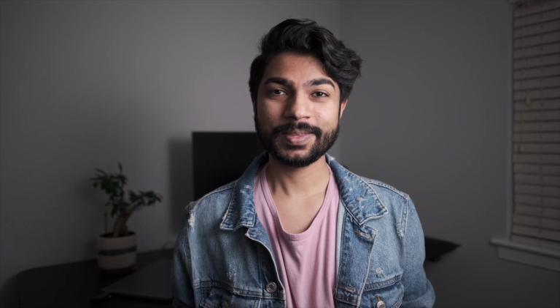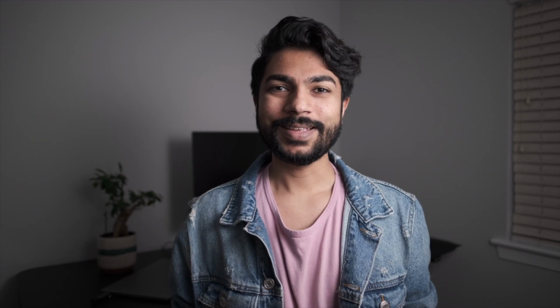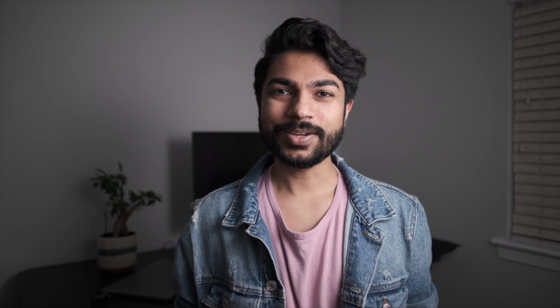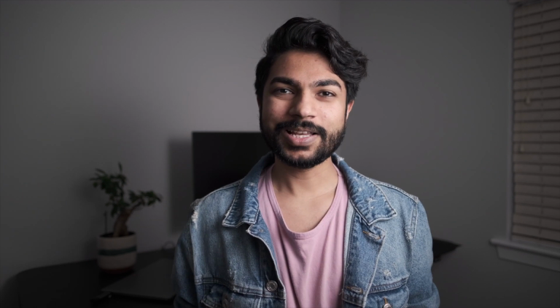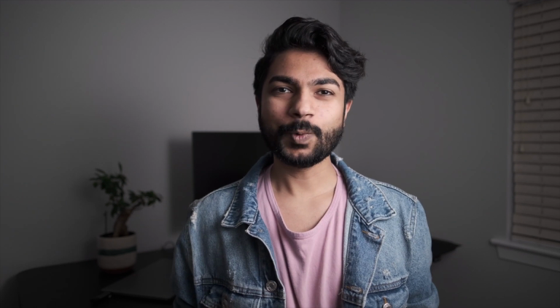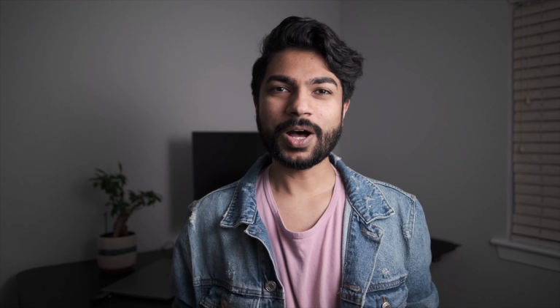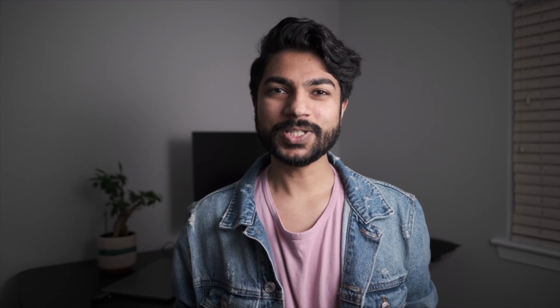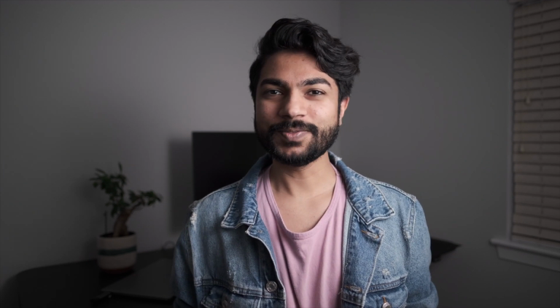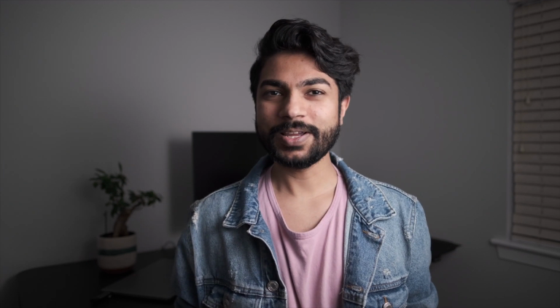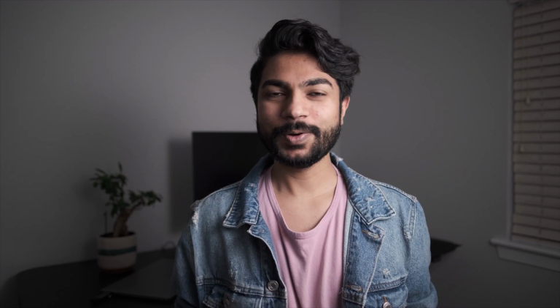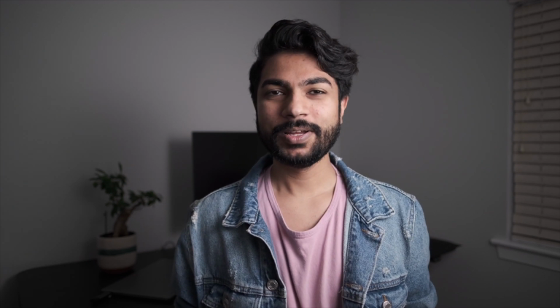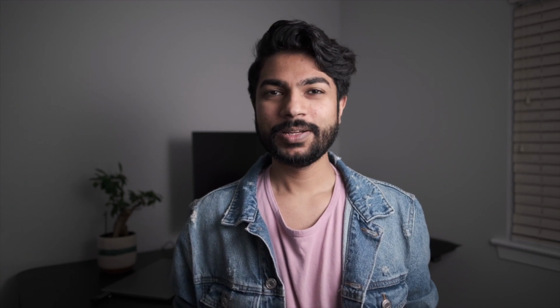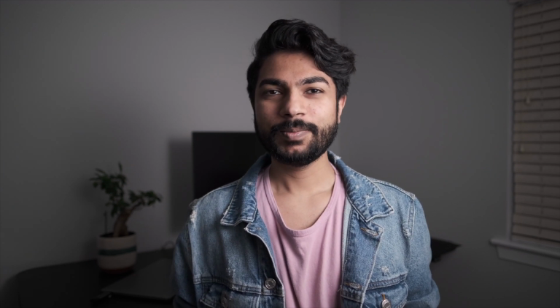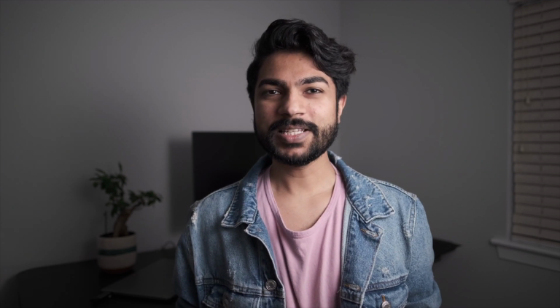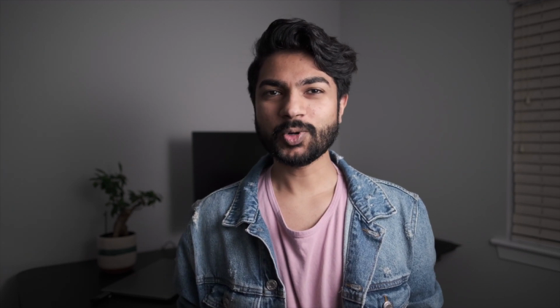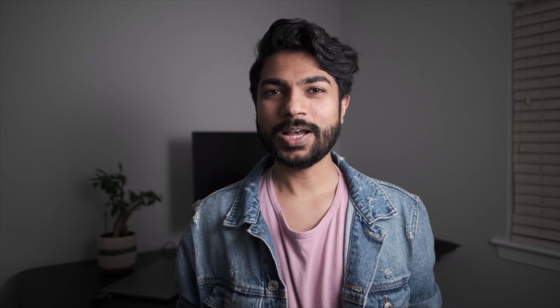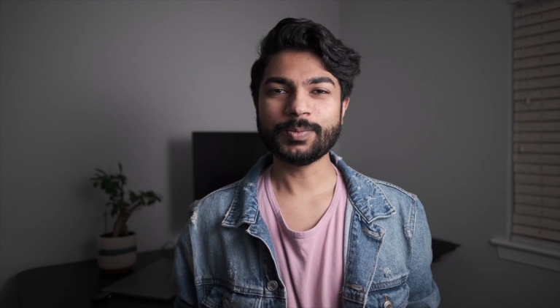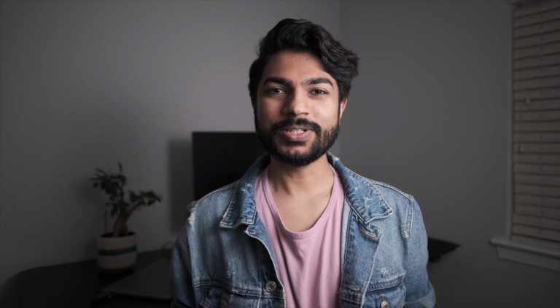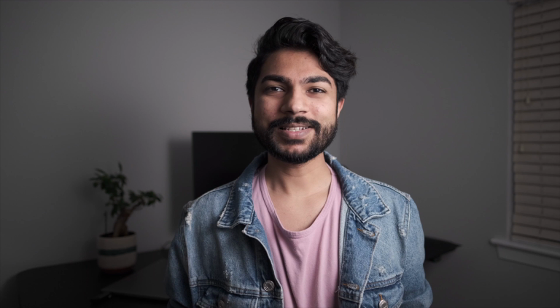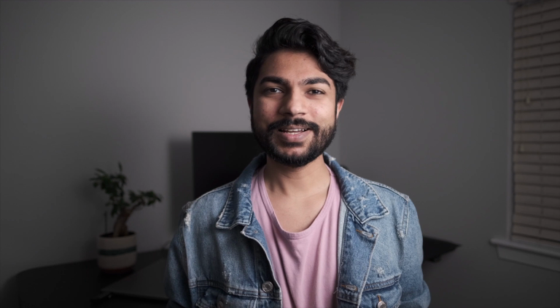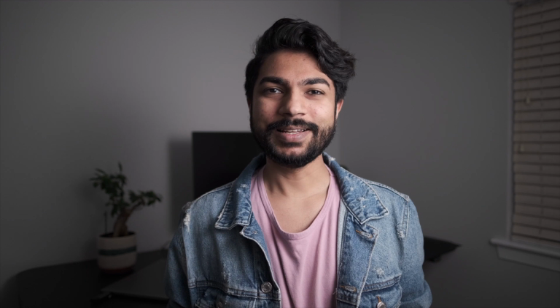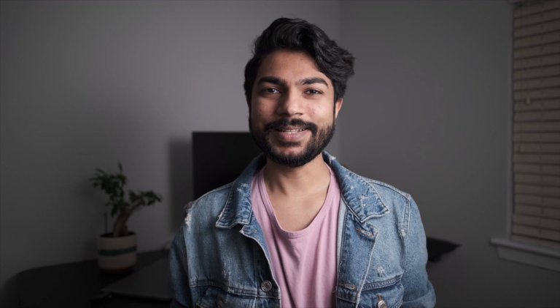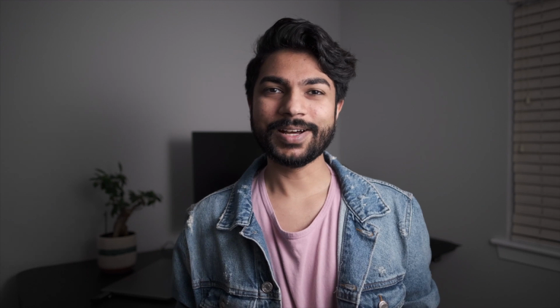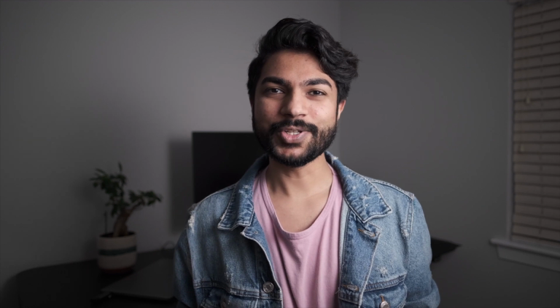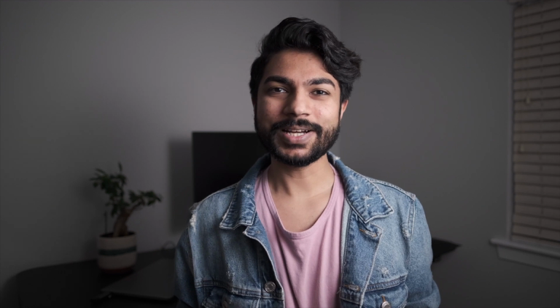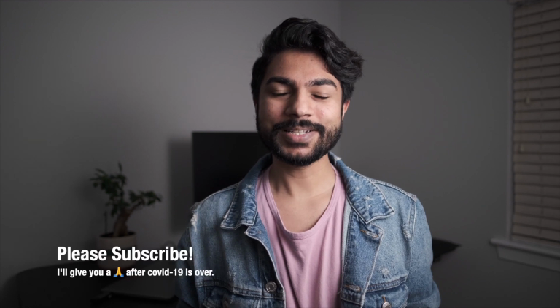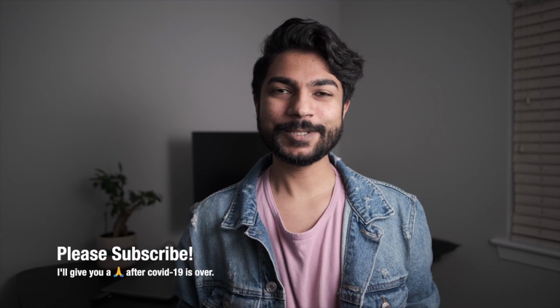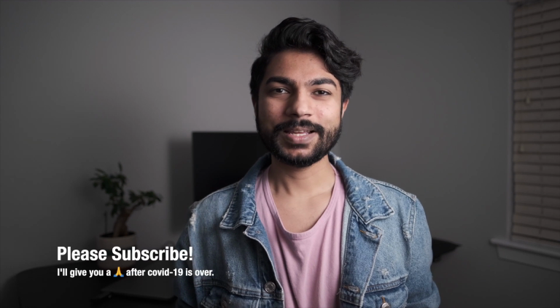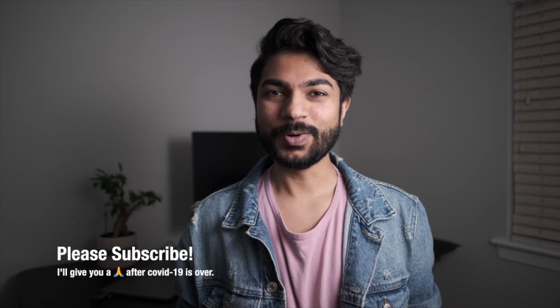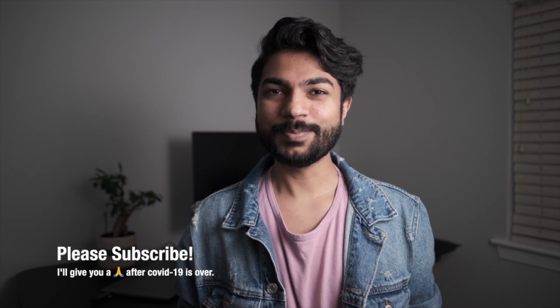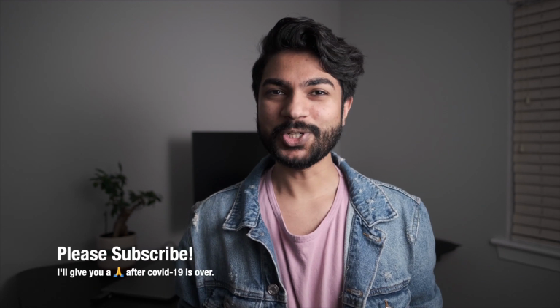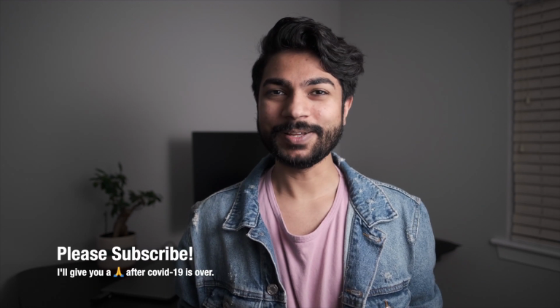Thank you guys for watching this video. Please subscribe for more Tesla and technology content — I really appreciate it.